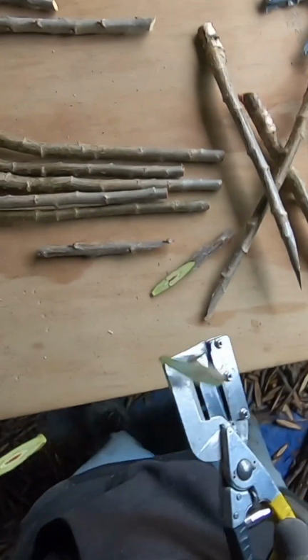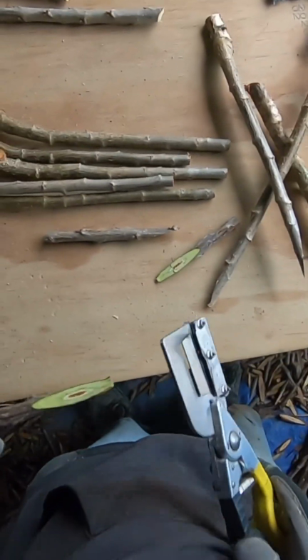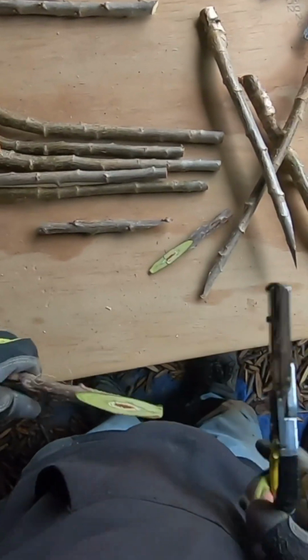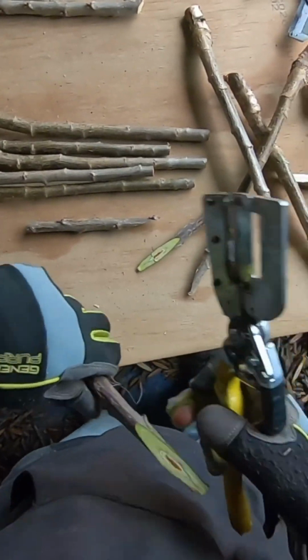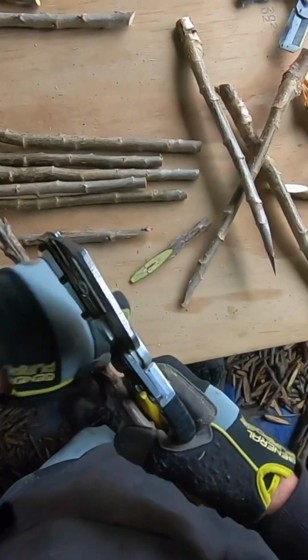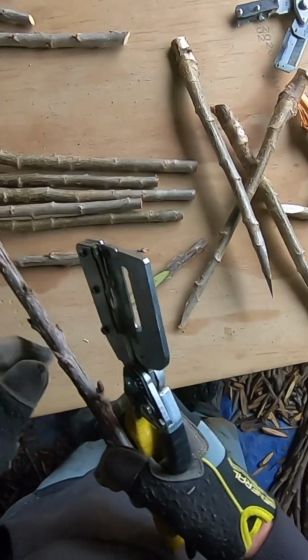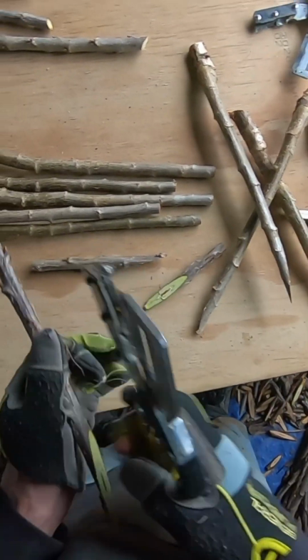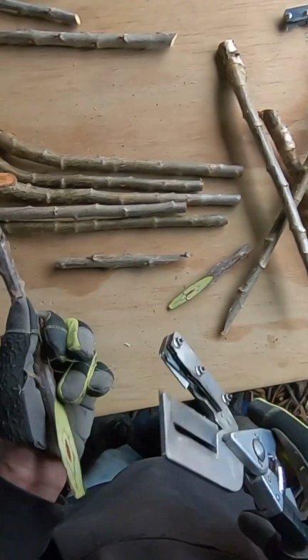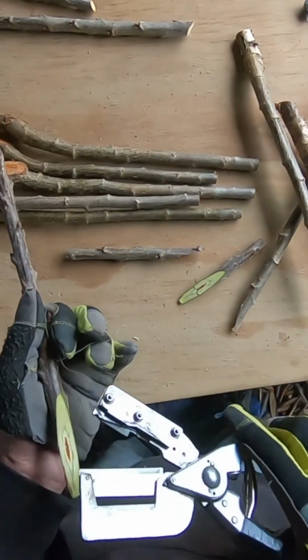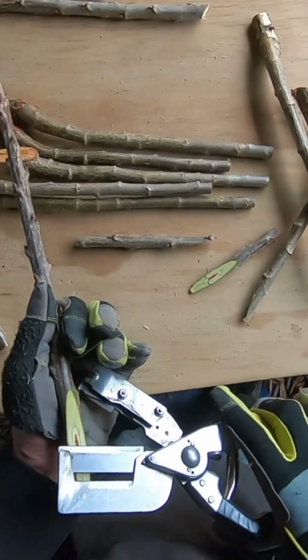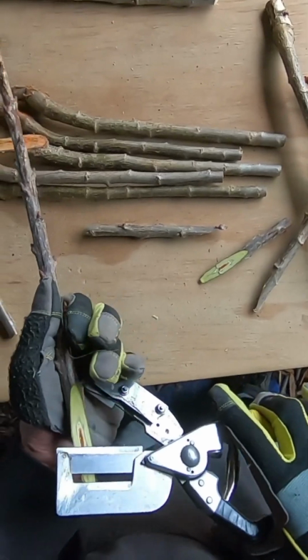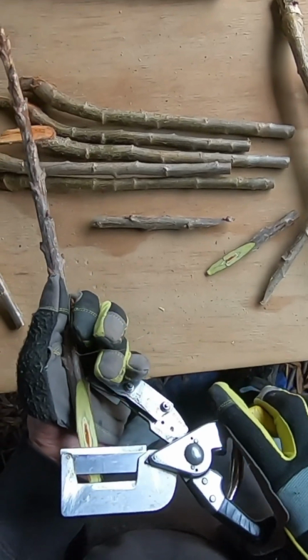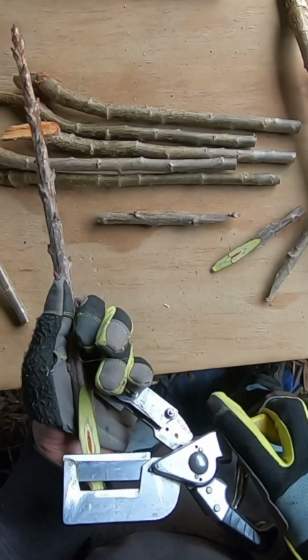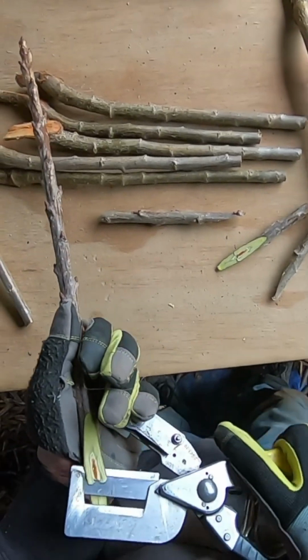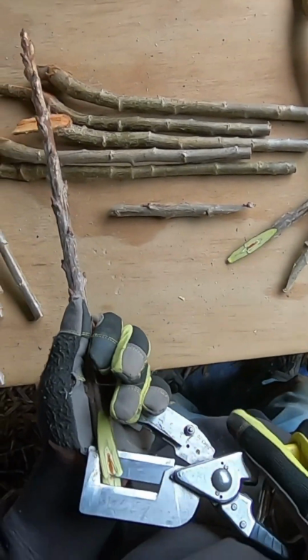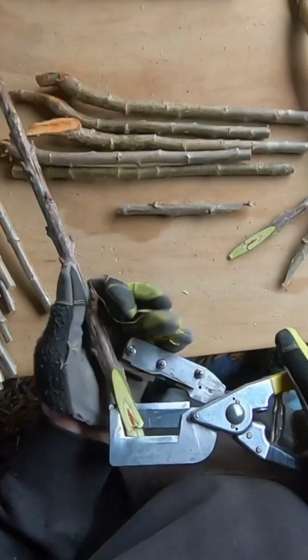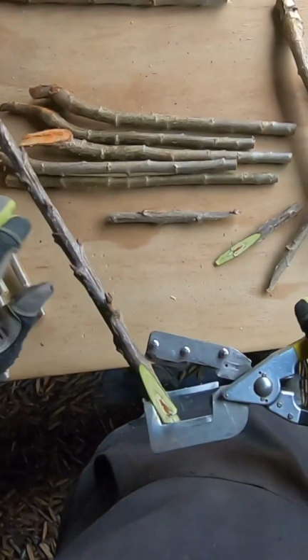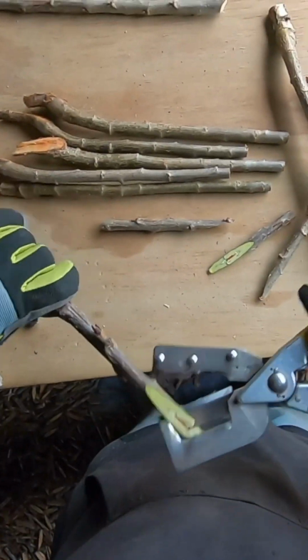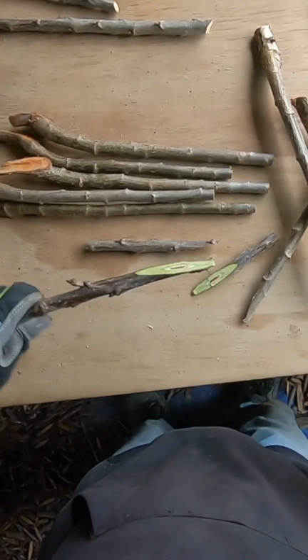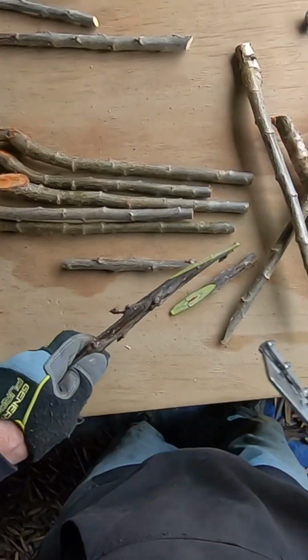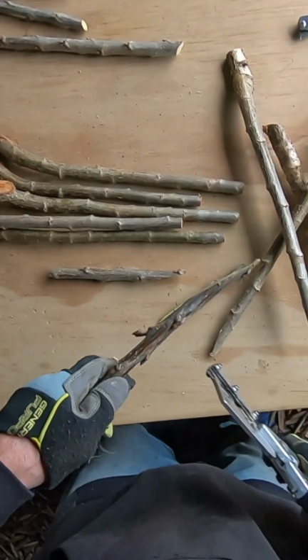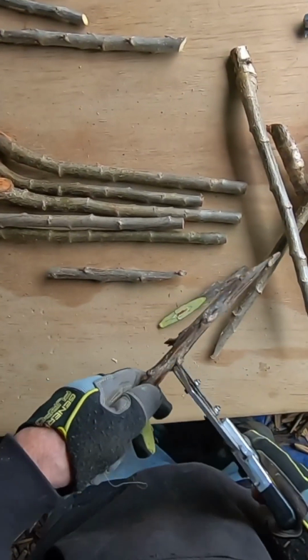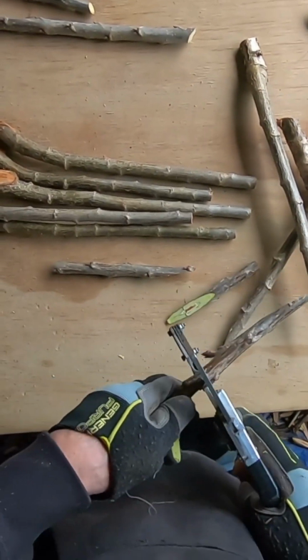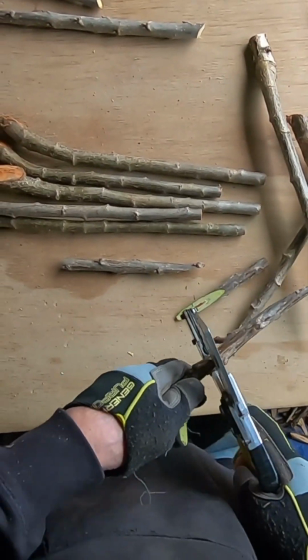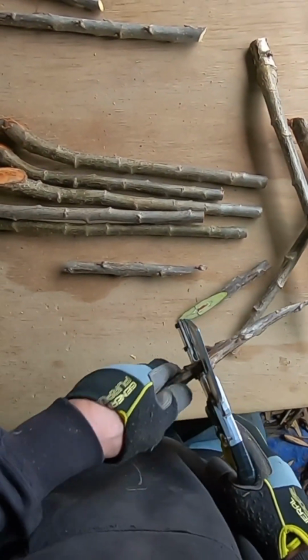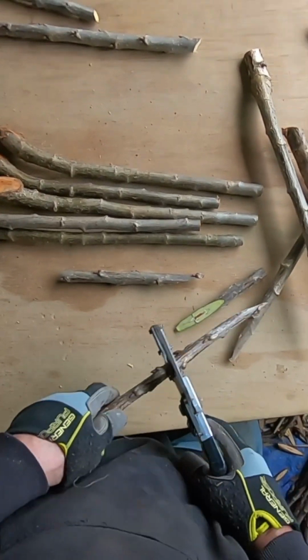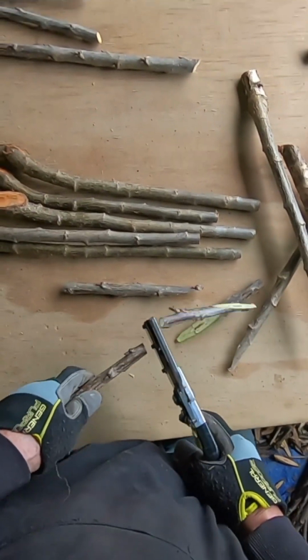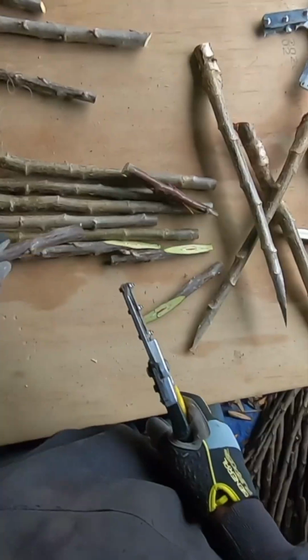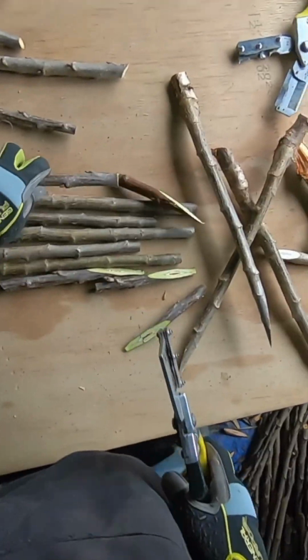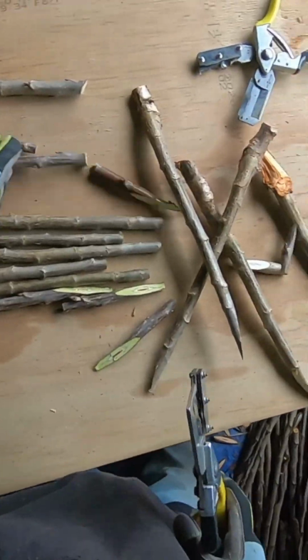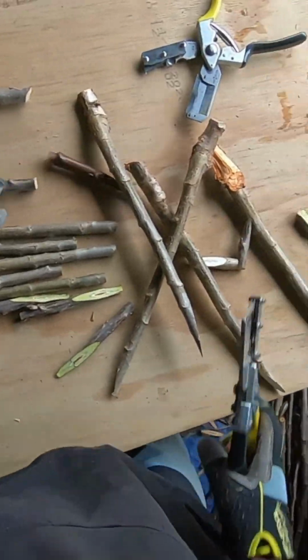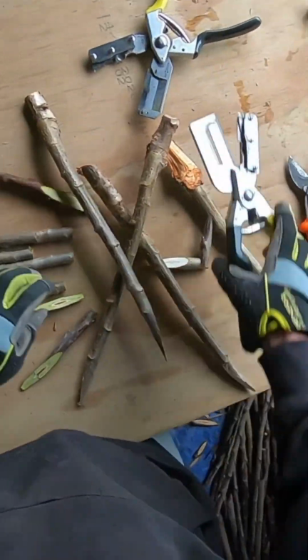To finish the seal, the graft union will be wrapped with buddy tape and the tip of the scion will be painted with a wound protectant.